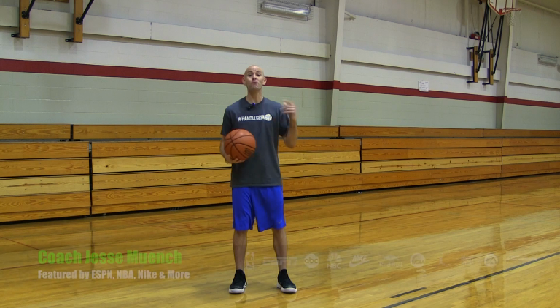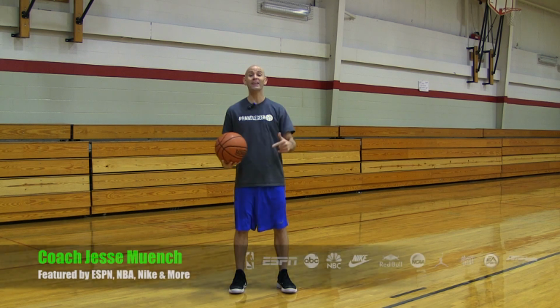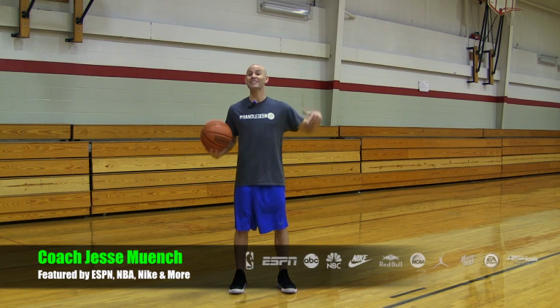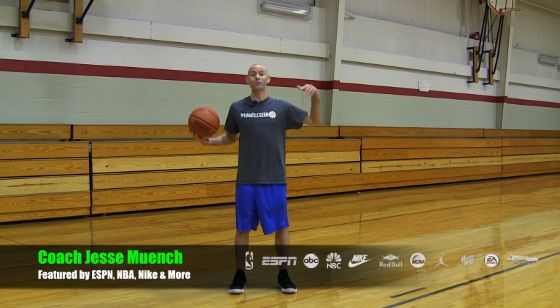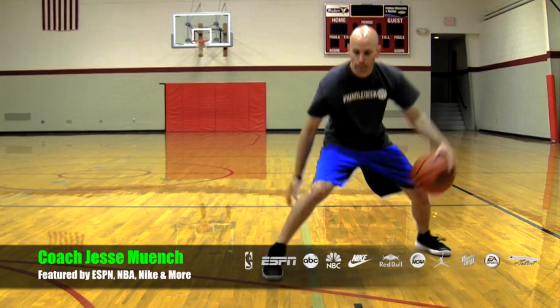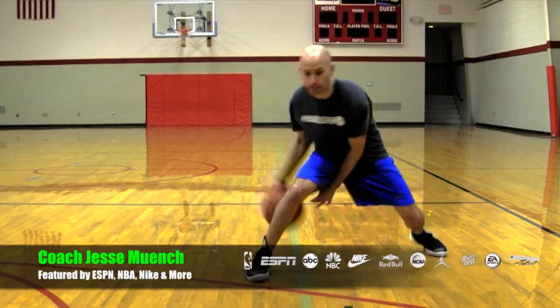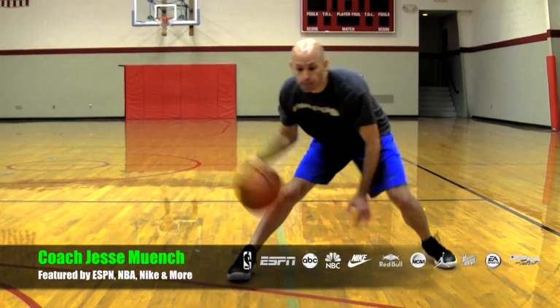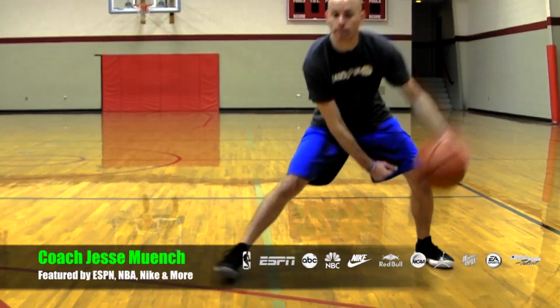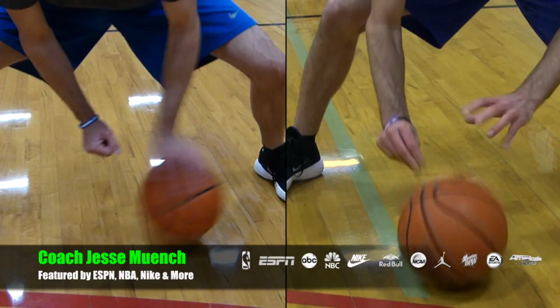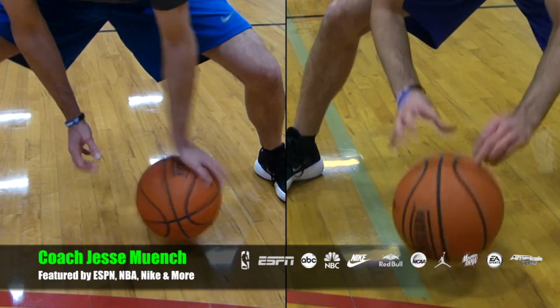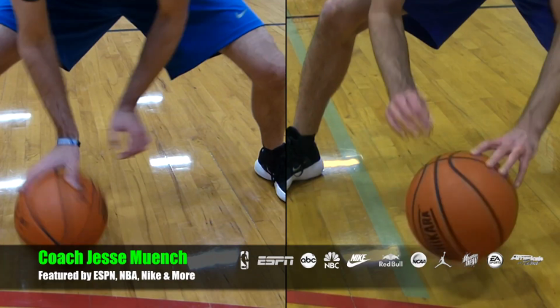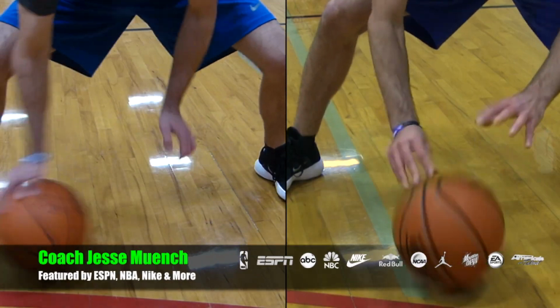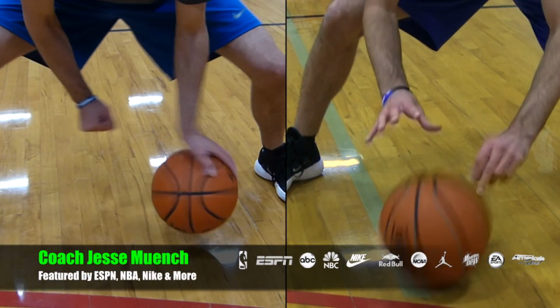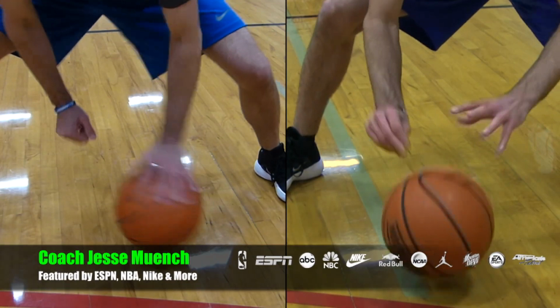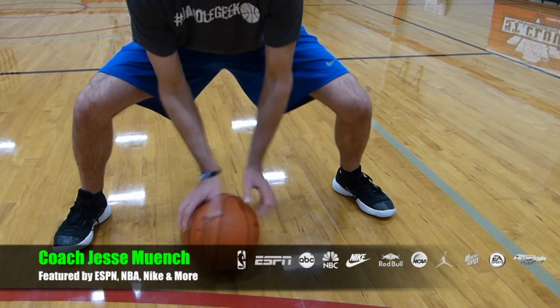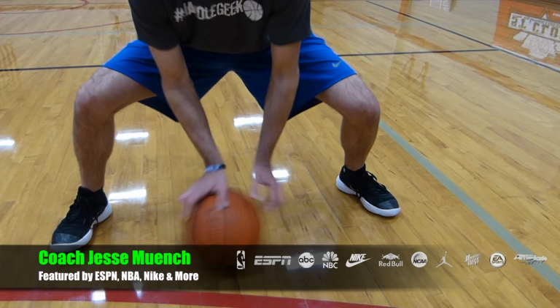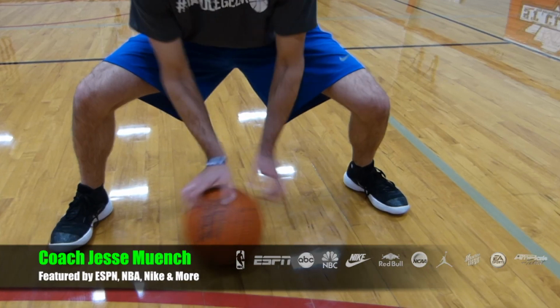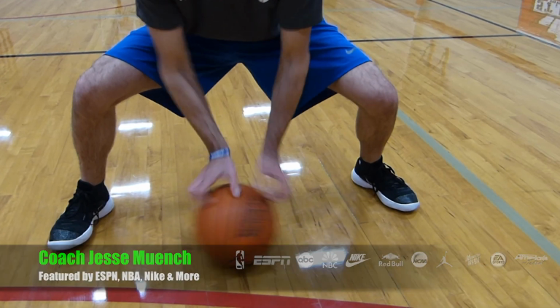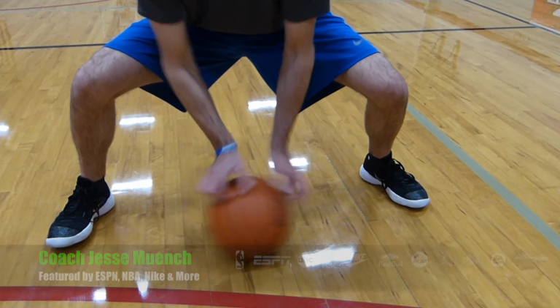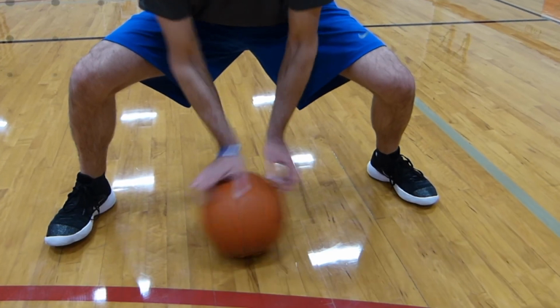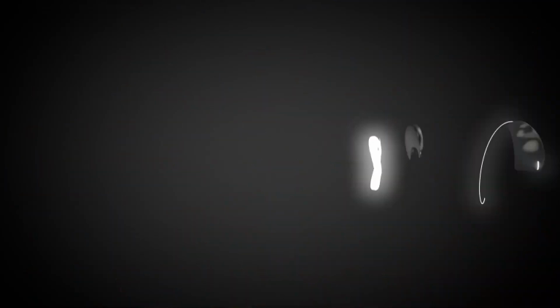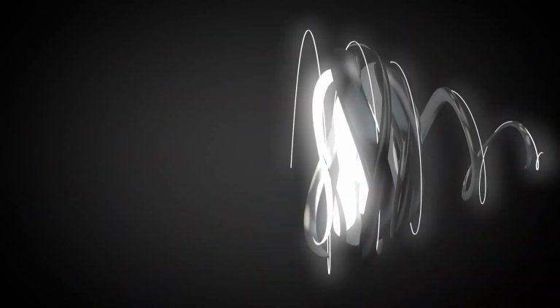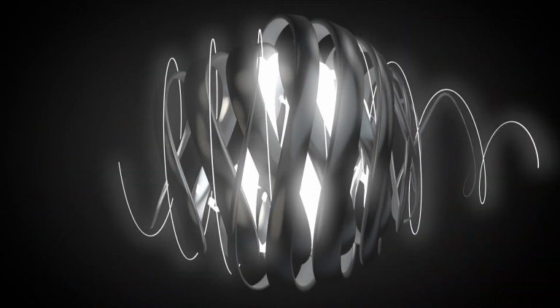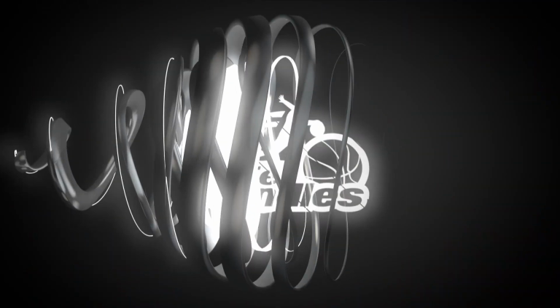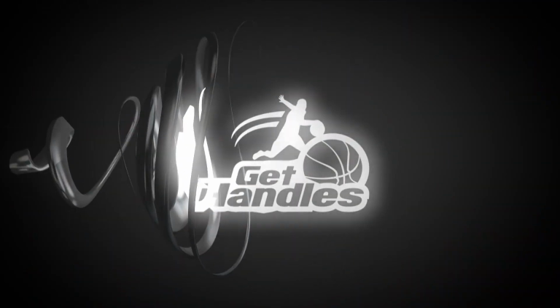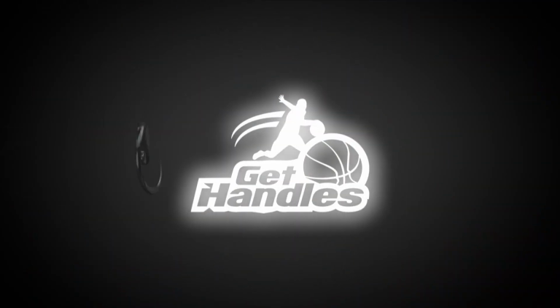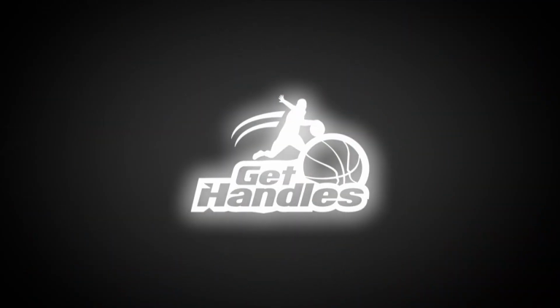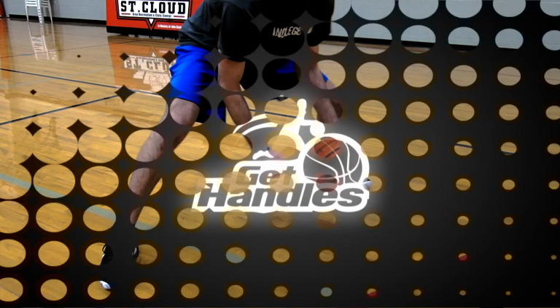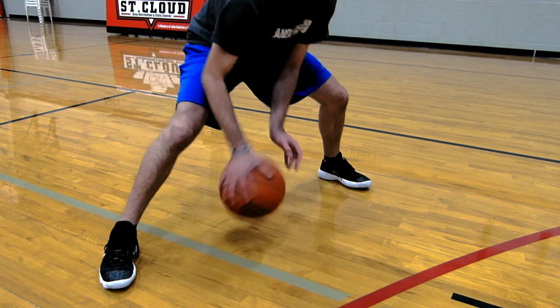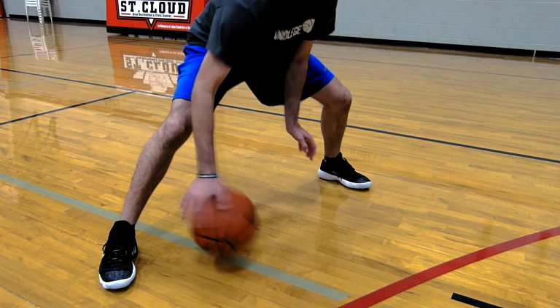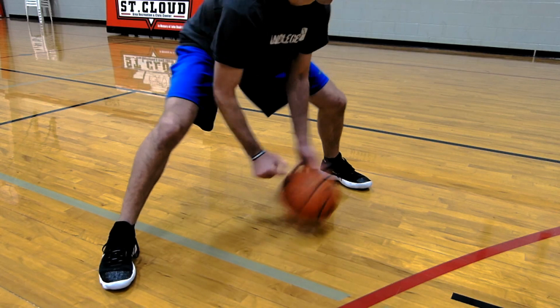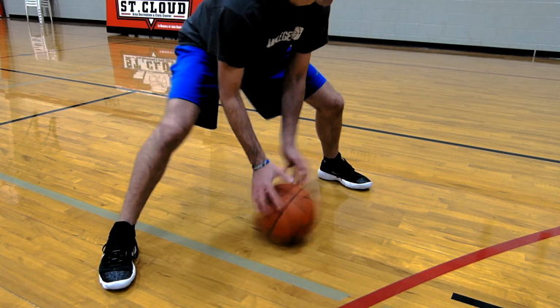Are you ready to get some crazy fast handles? Coach Jesse Mitchell with Get Handles. Today I'm going to show you how to do exactly that.